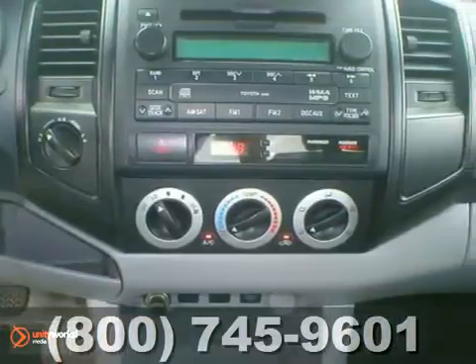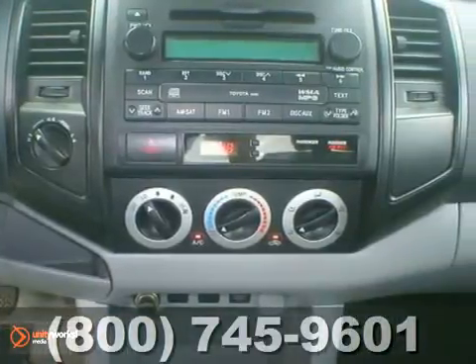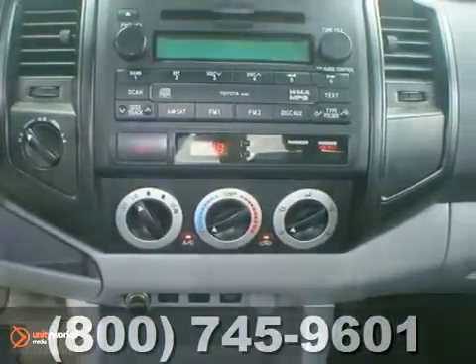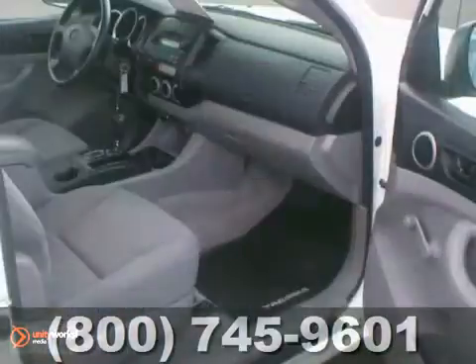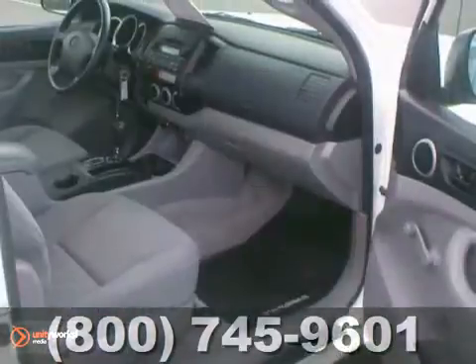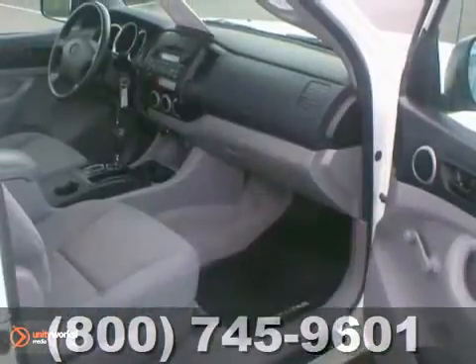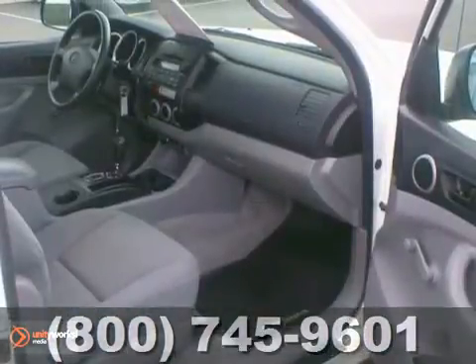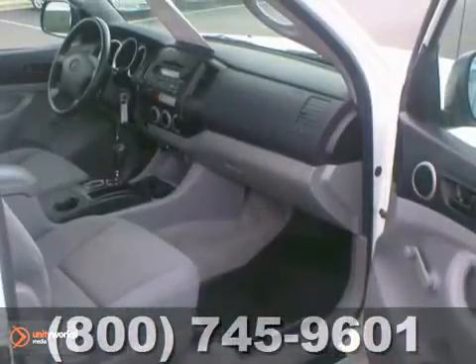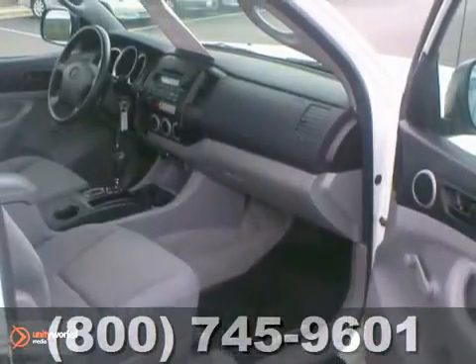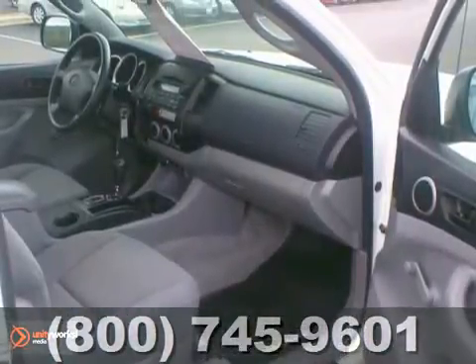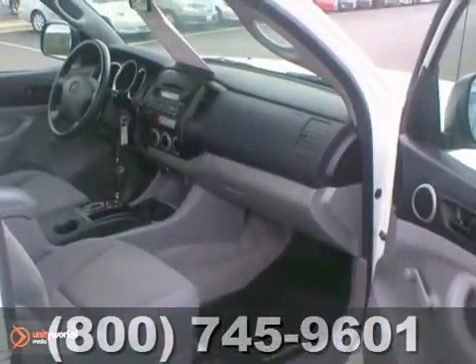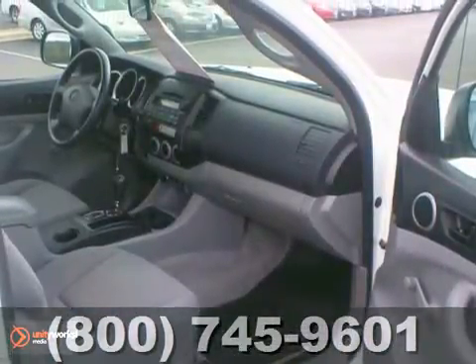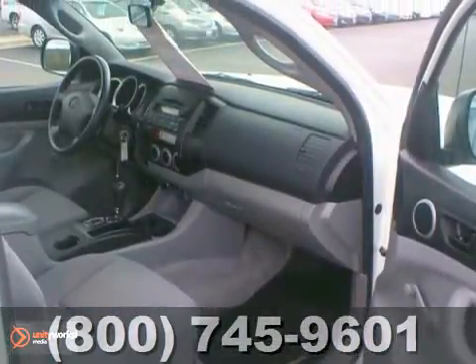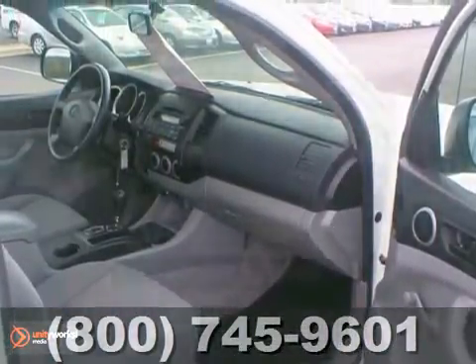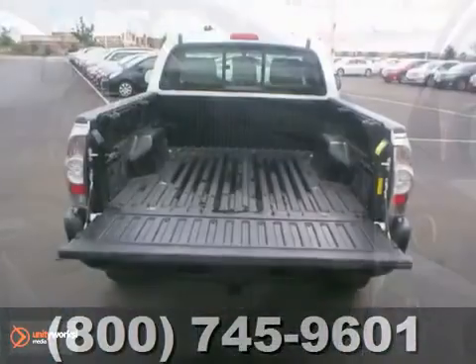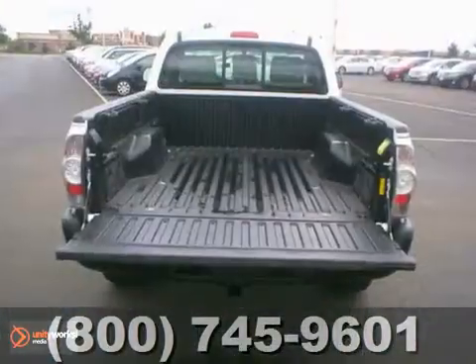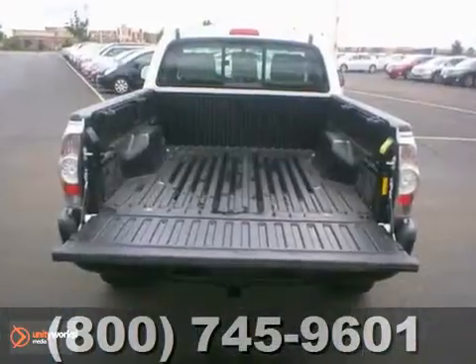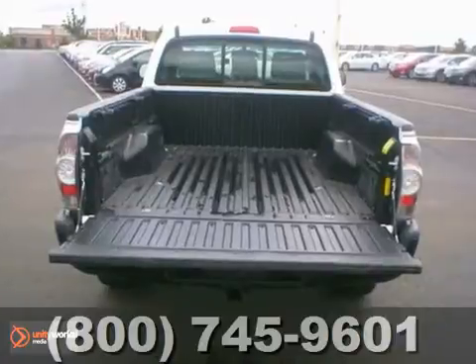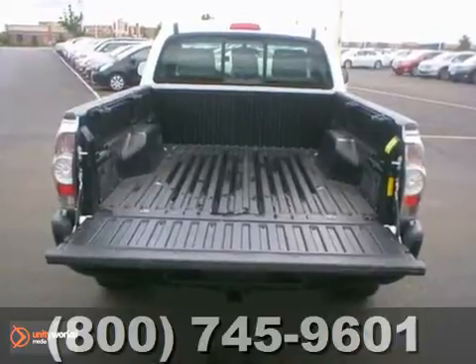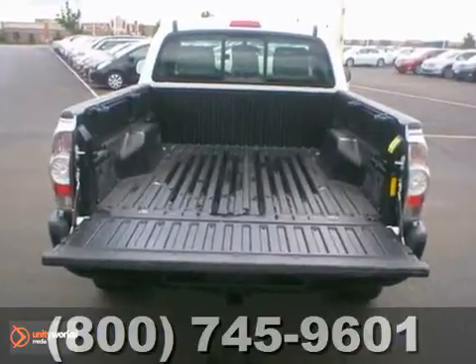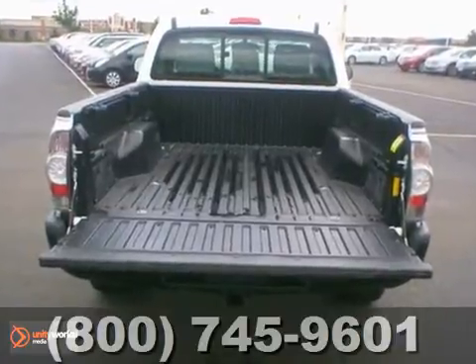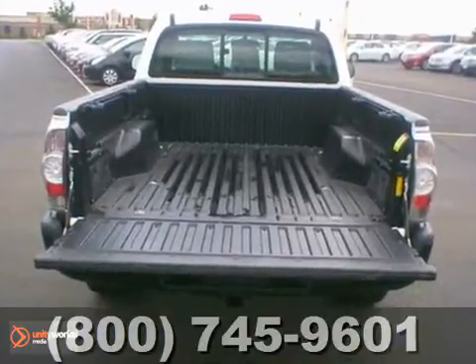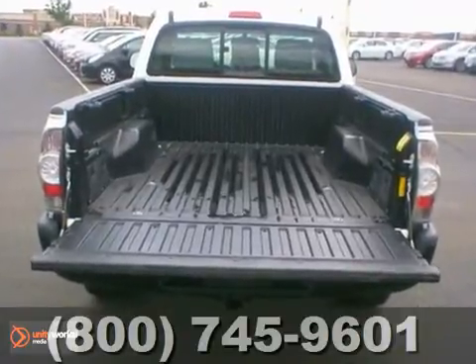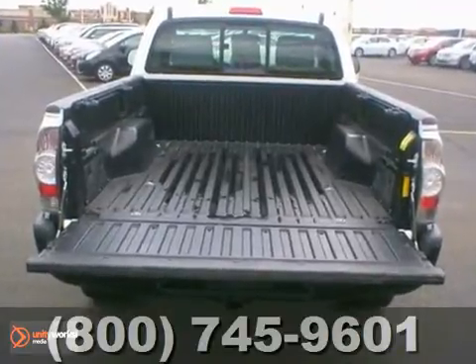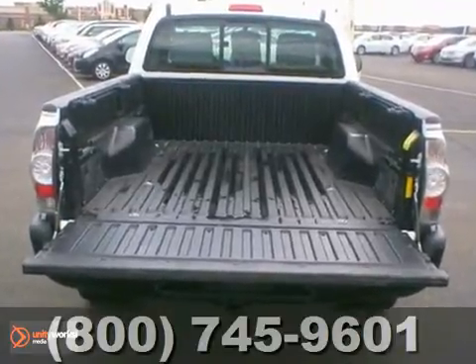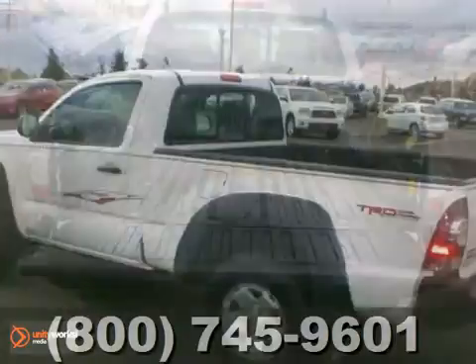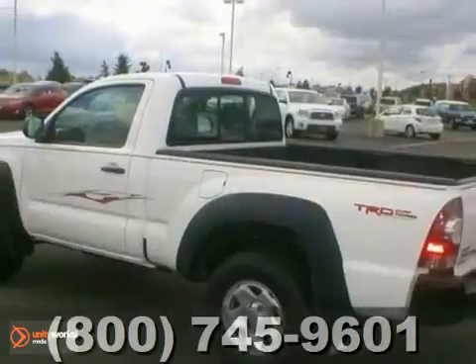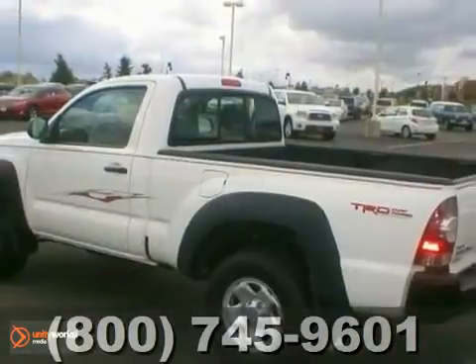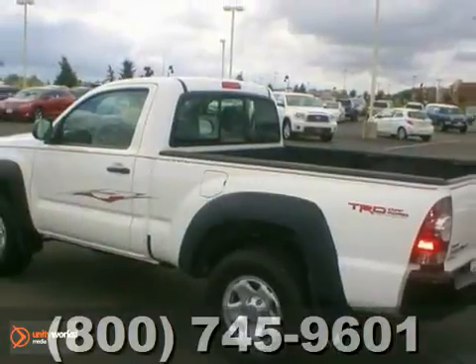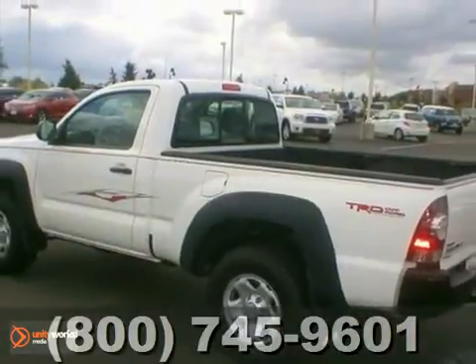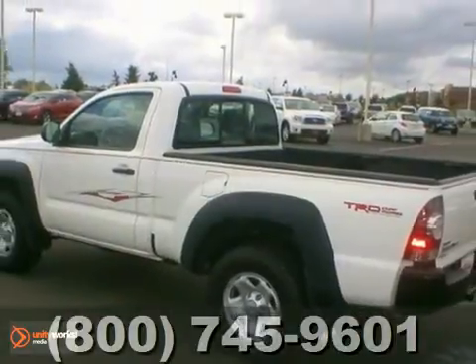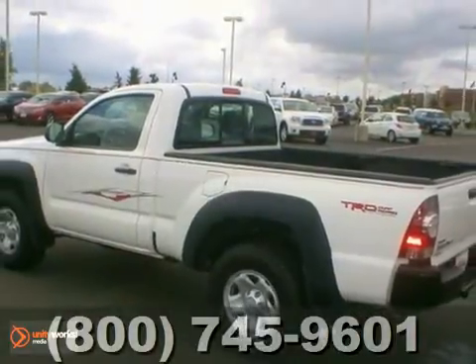Options include air conditioning, cruise, cloth bucket seats, and so much more. Stop by, call, or email us today.